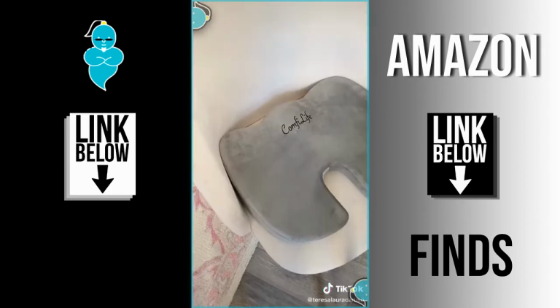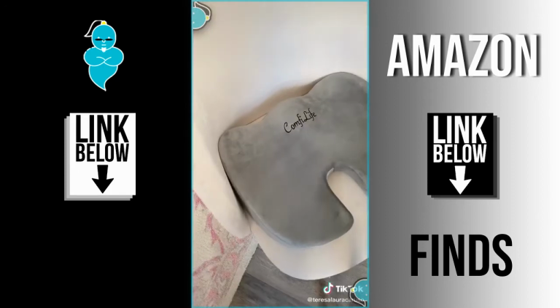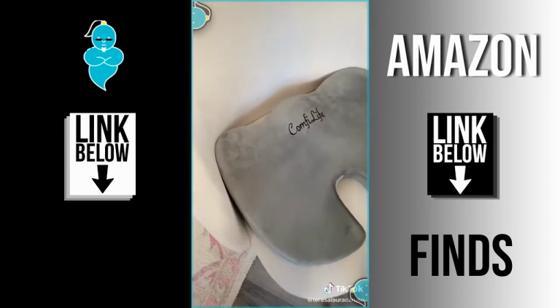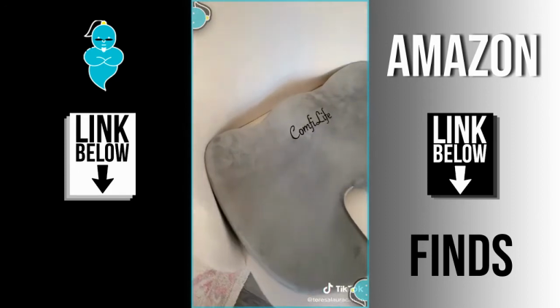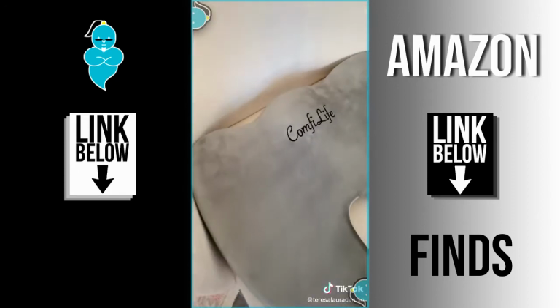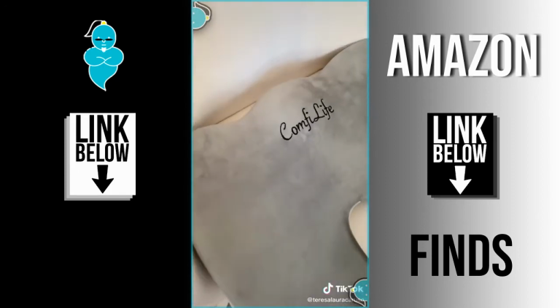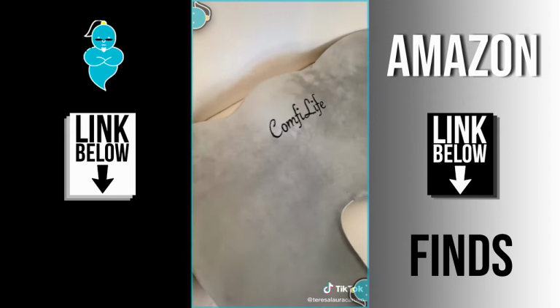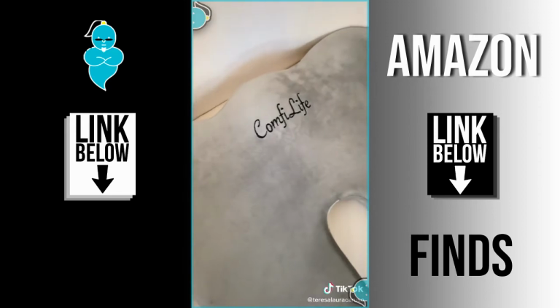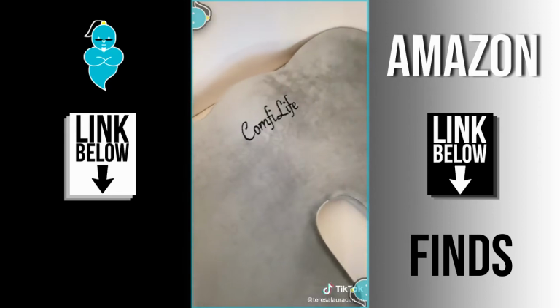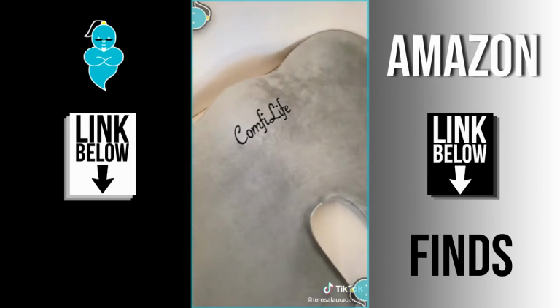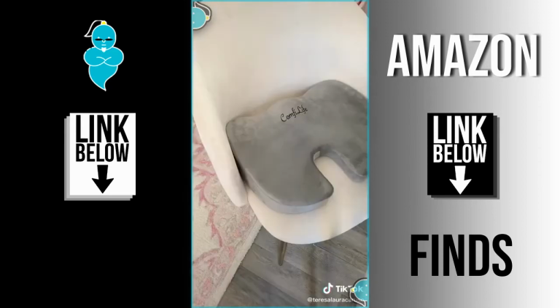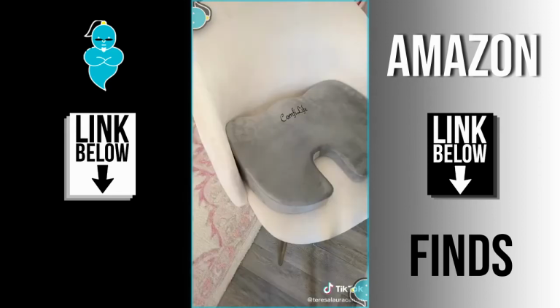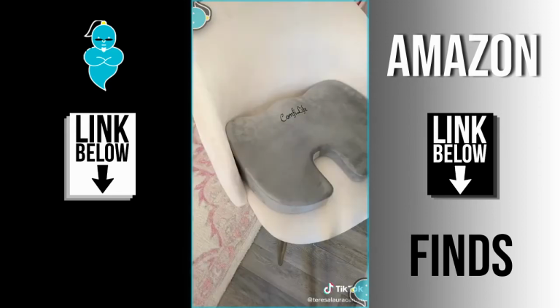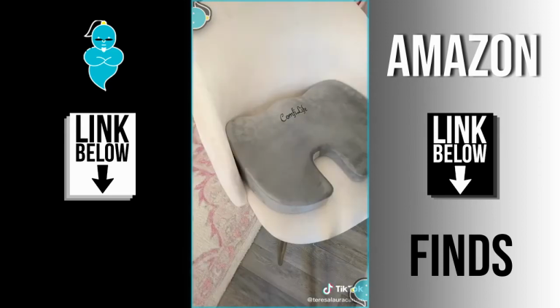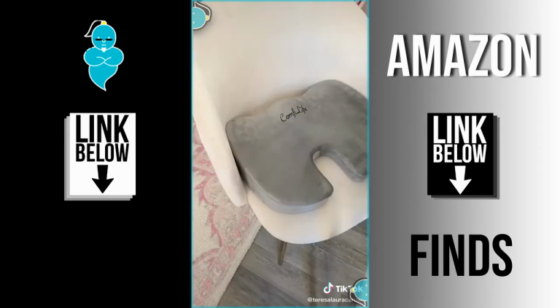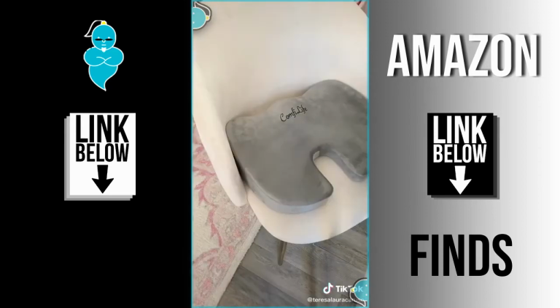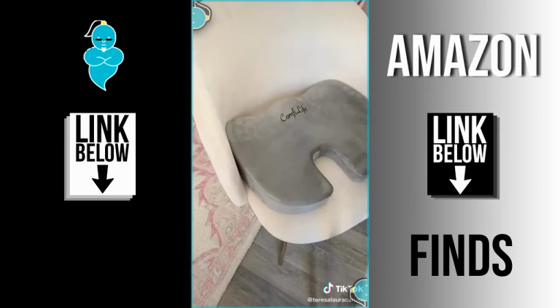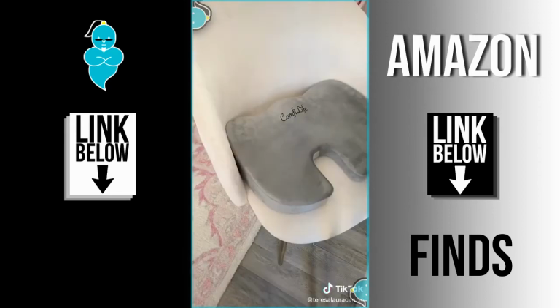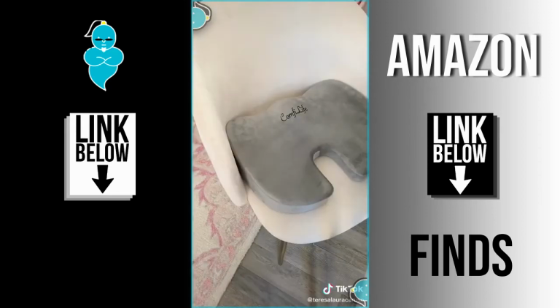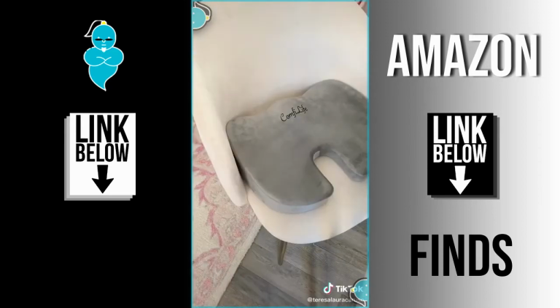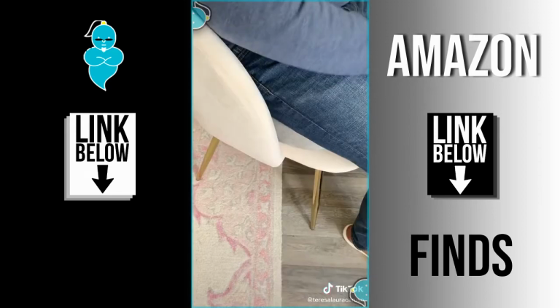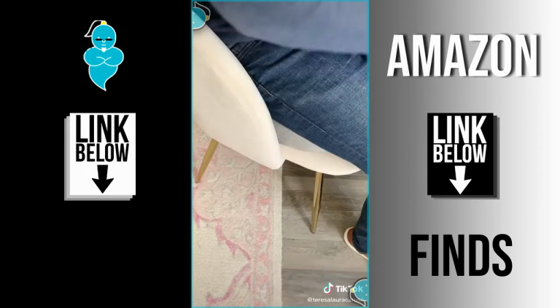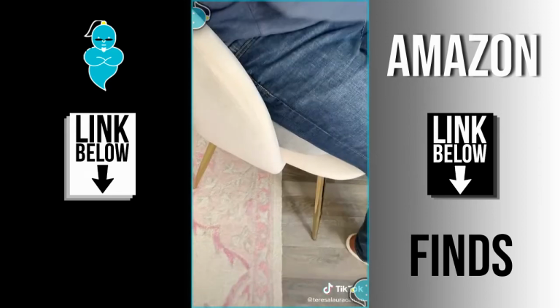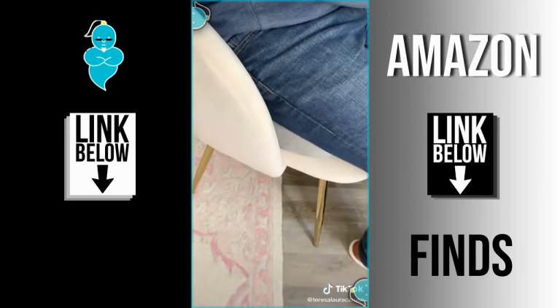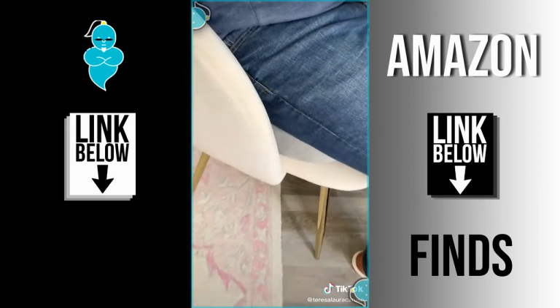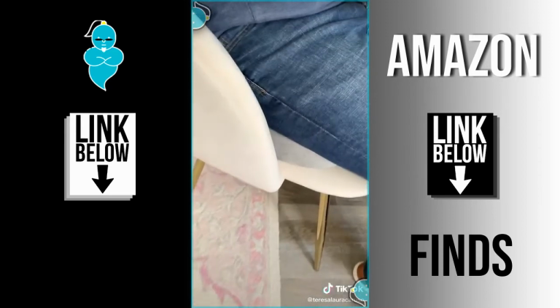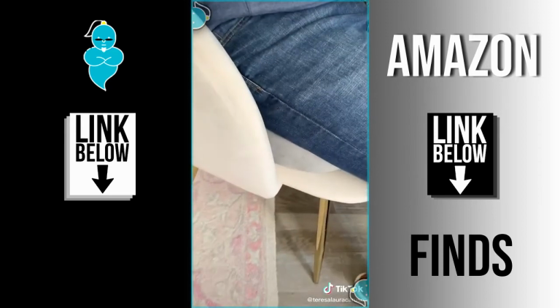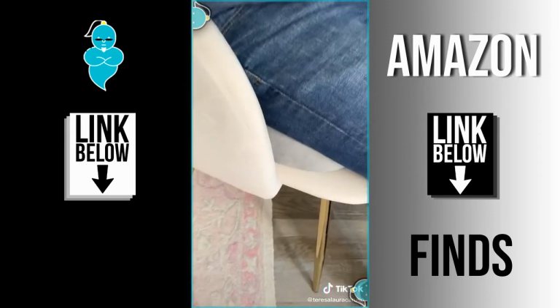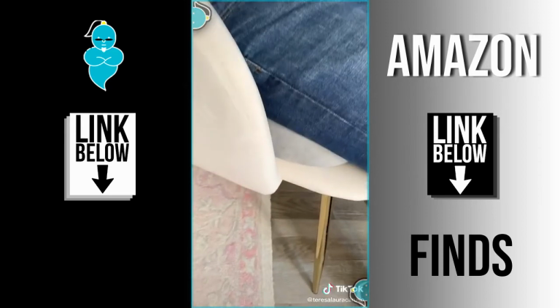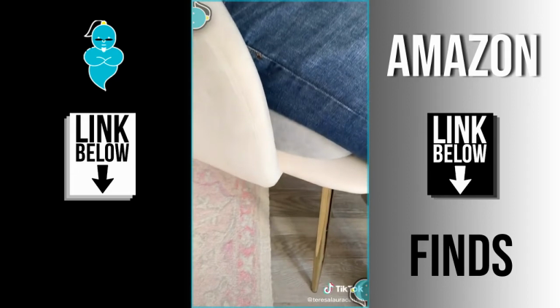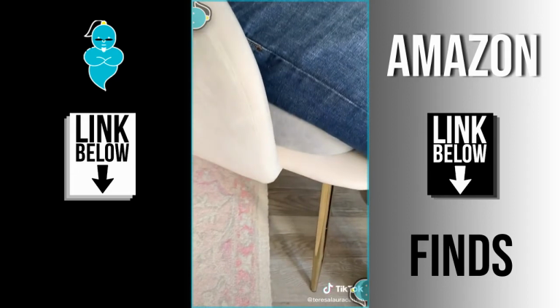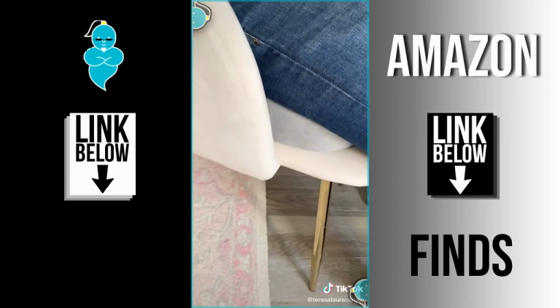Next up is this memory foam cushion you could add to any chair. It's perfect for those who have back pain or spend a lot of time at a desk. The cooling memory foam feels amazing.